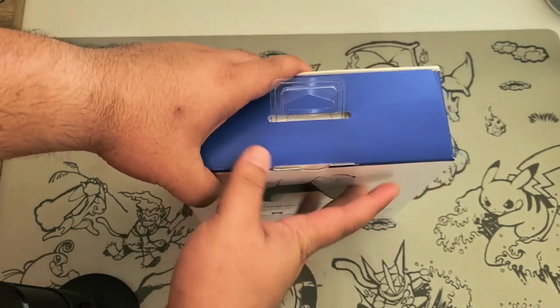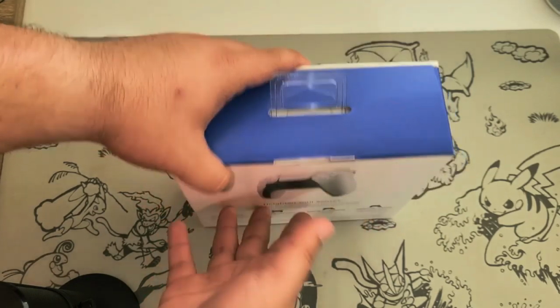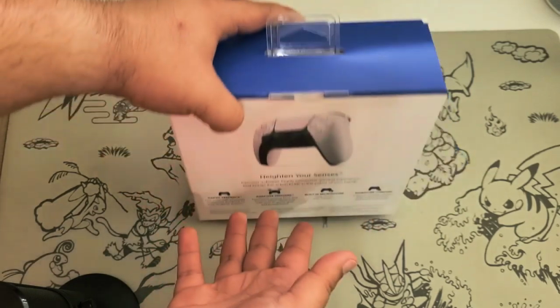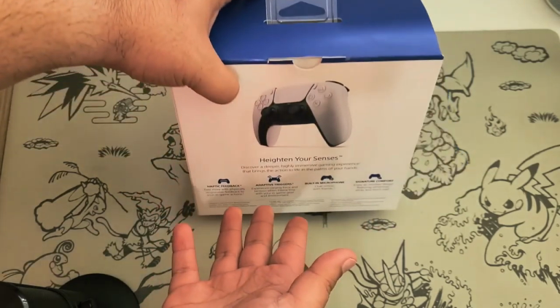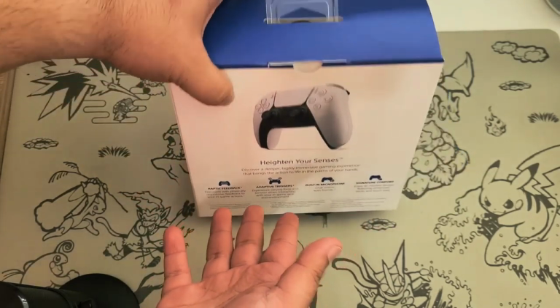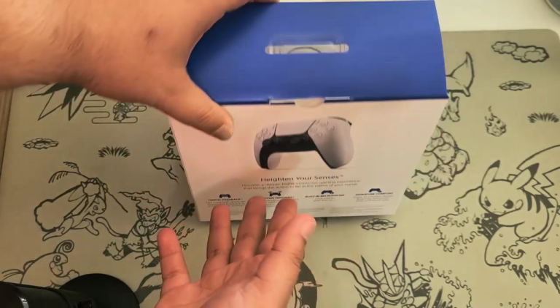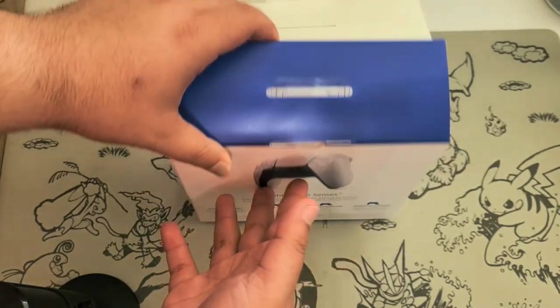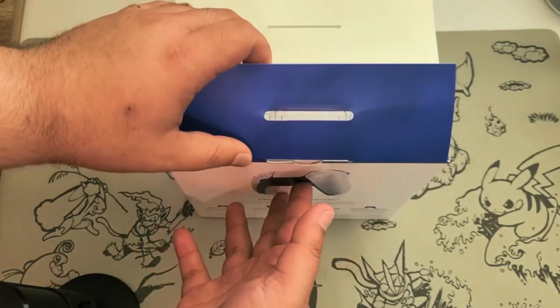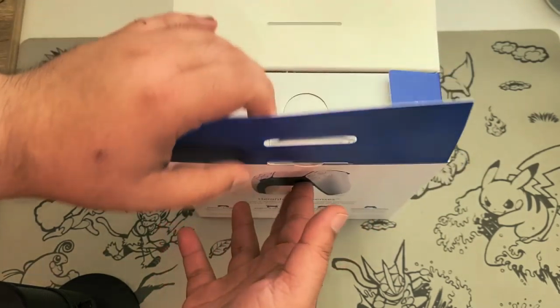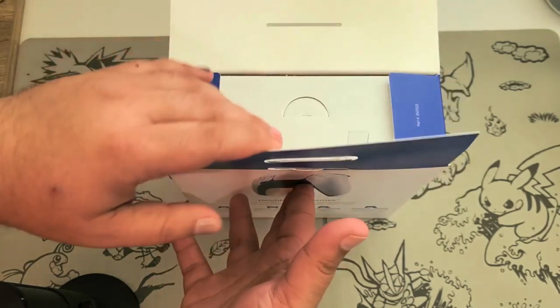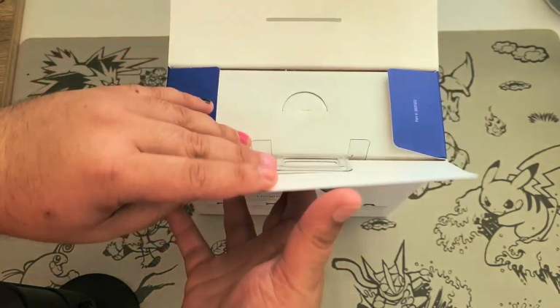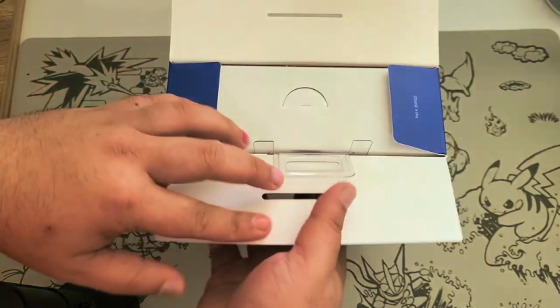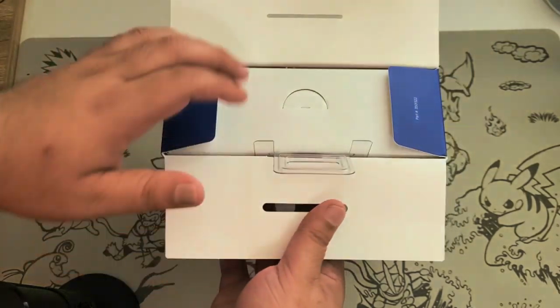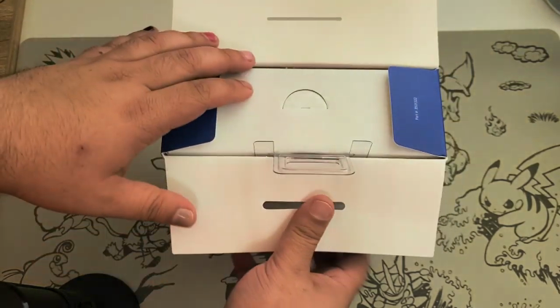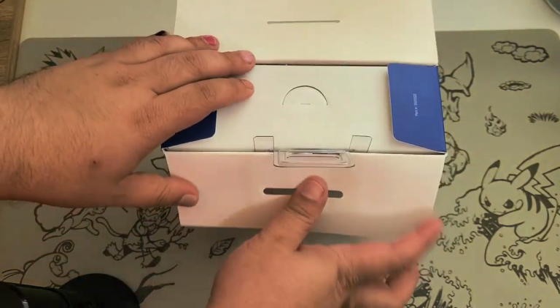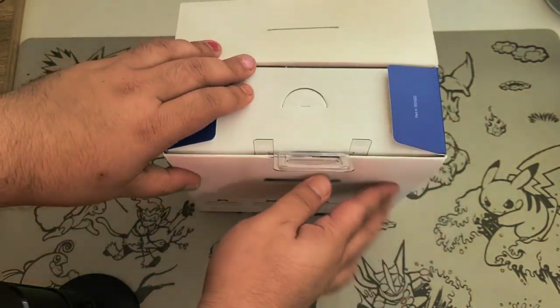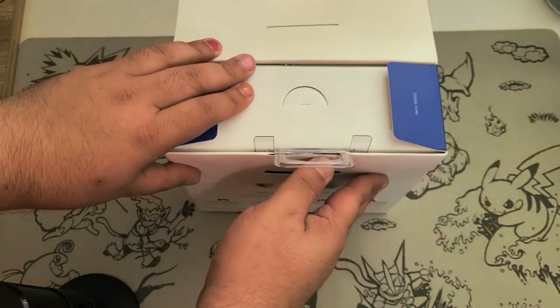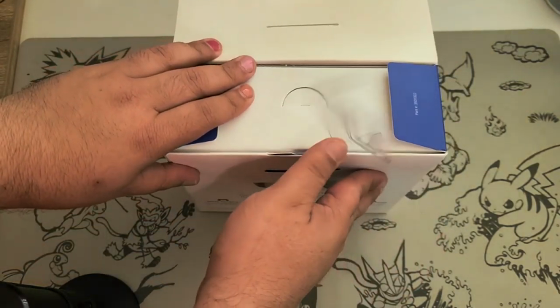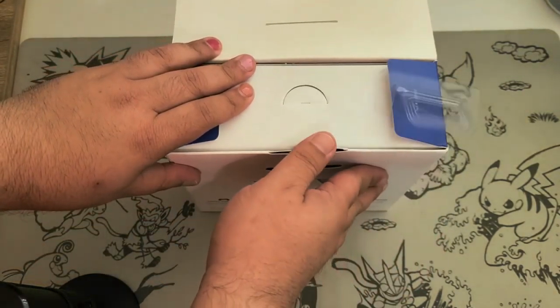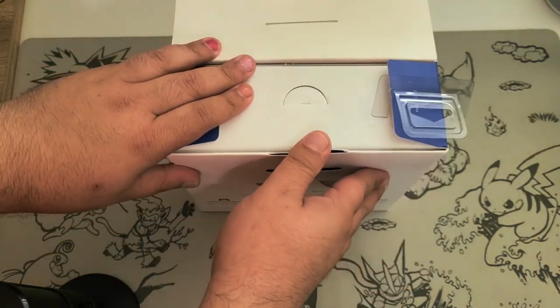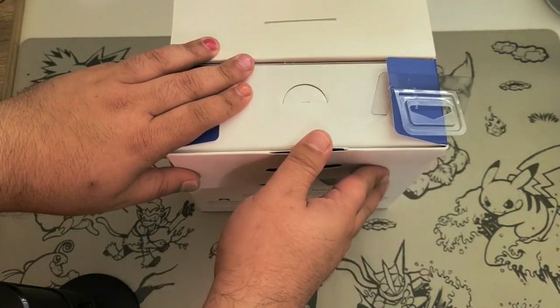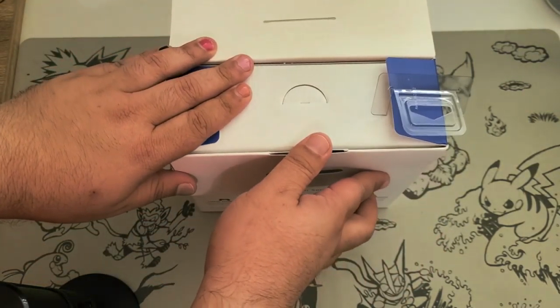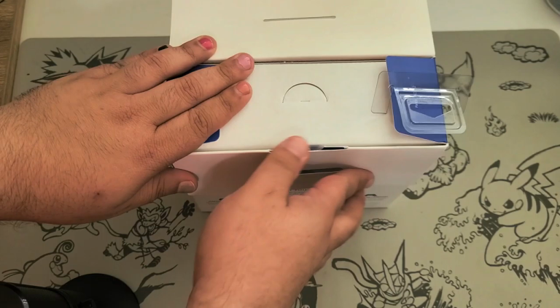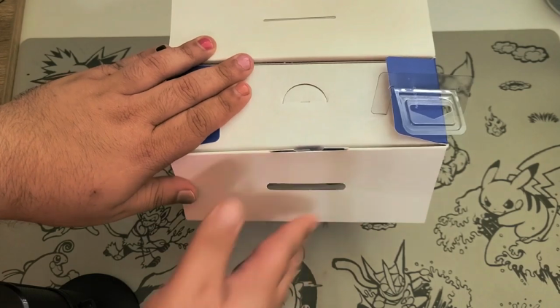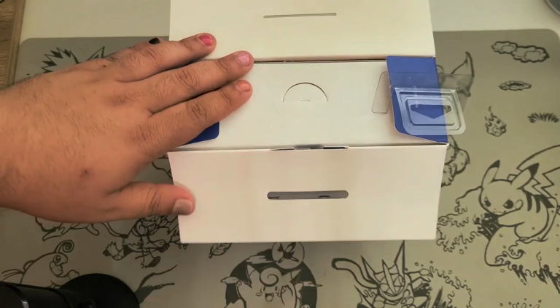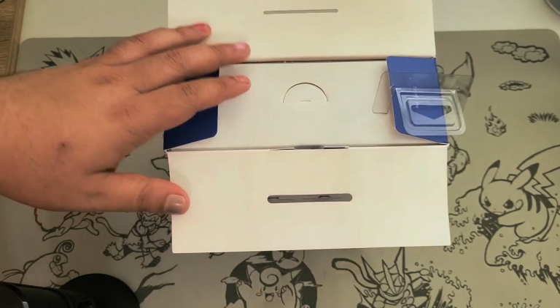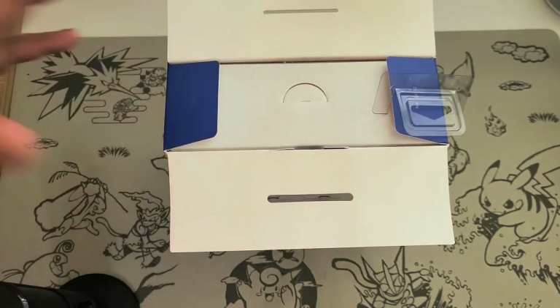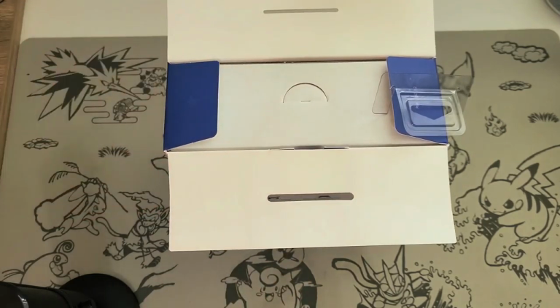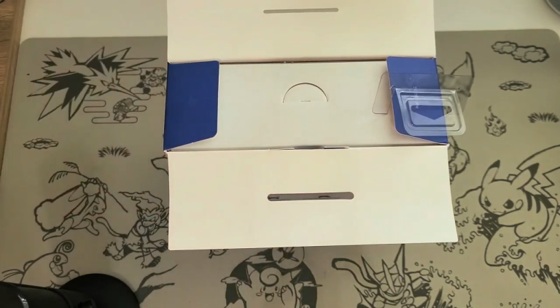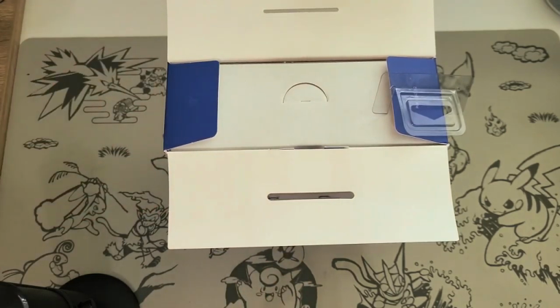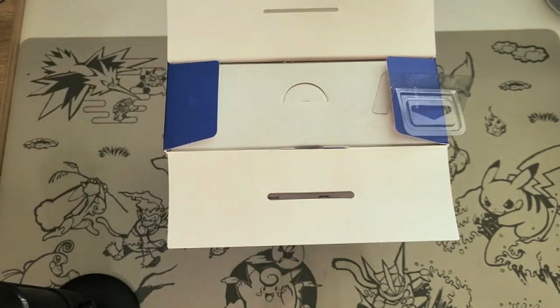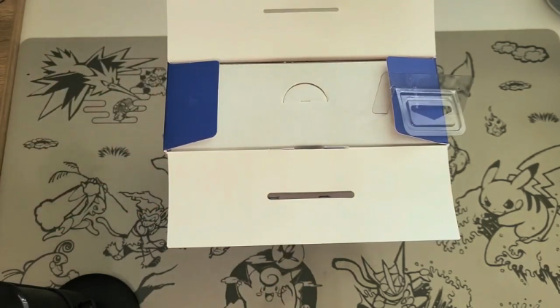I don't like the packaging that much — the packaging for the PlayStation 4 controllers is way better than this.